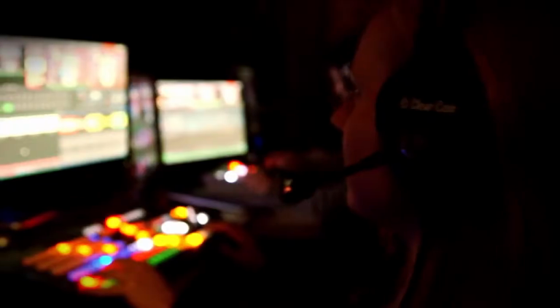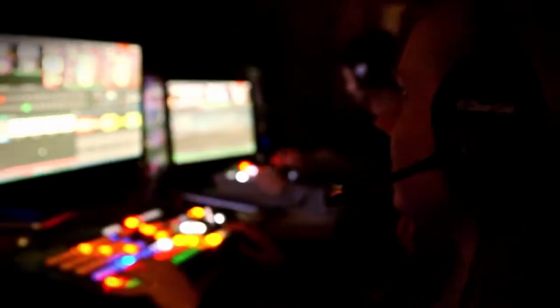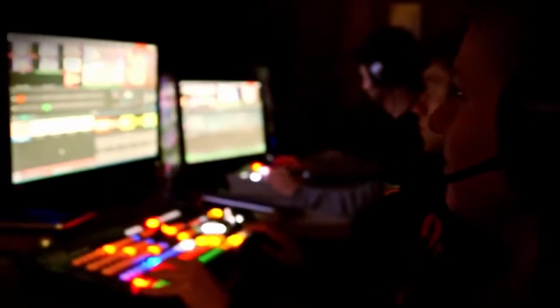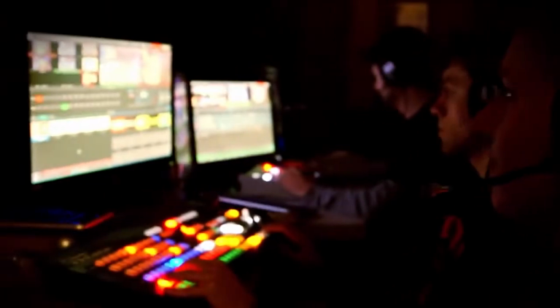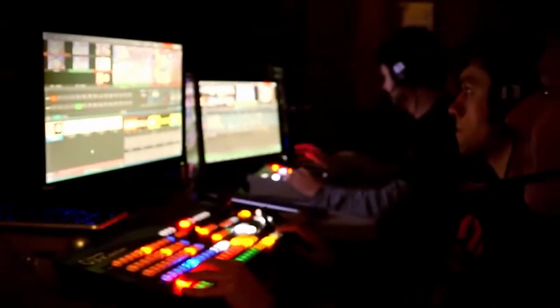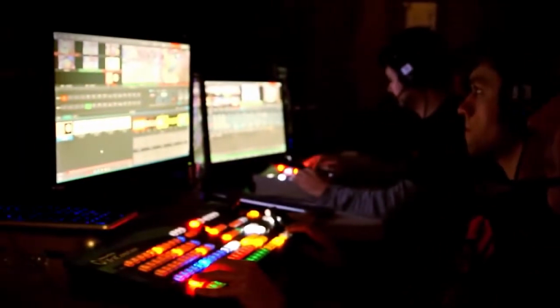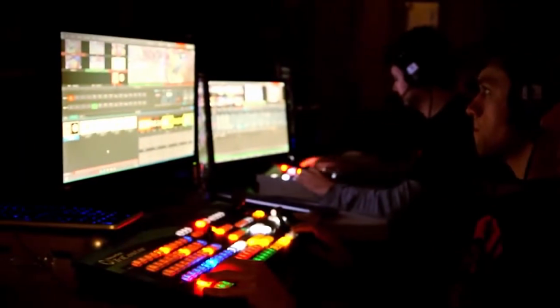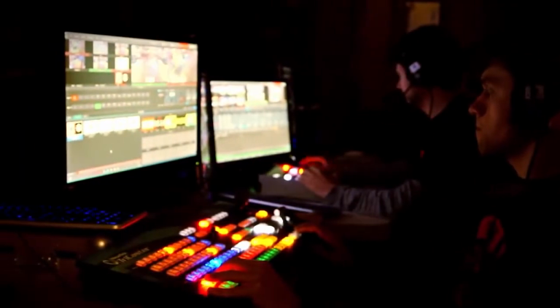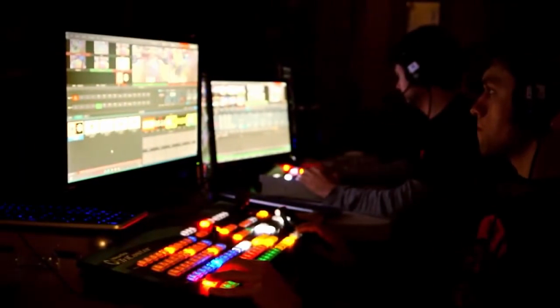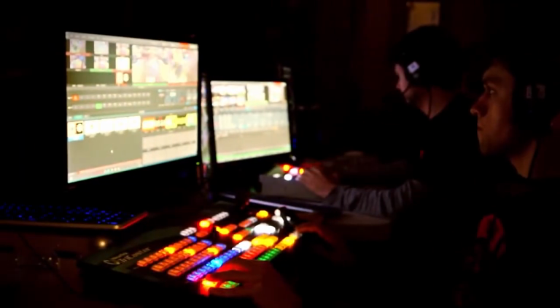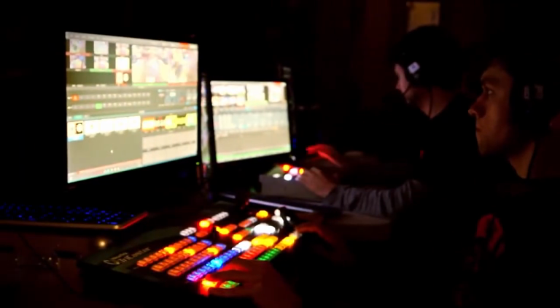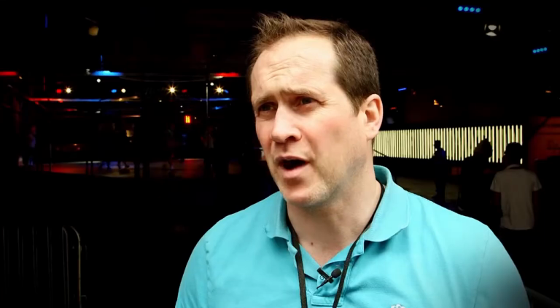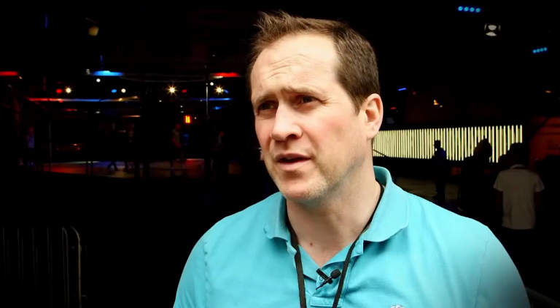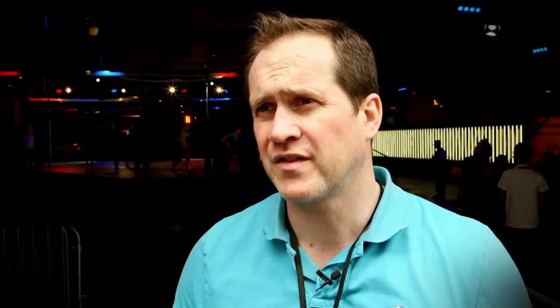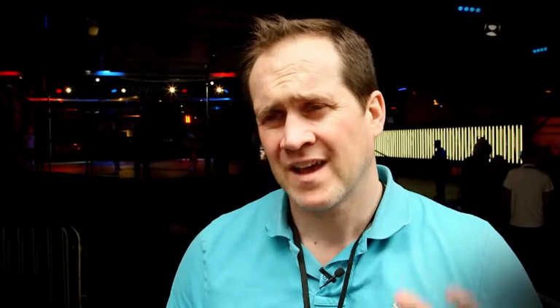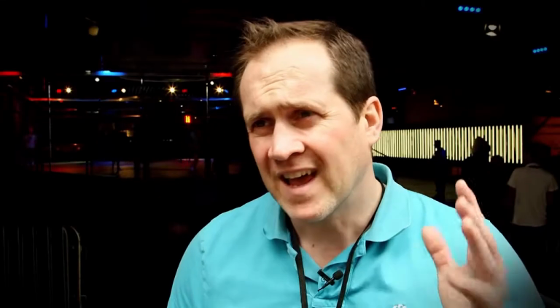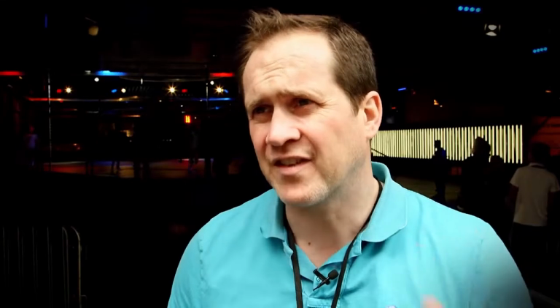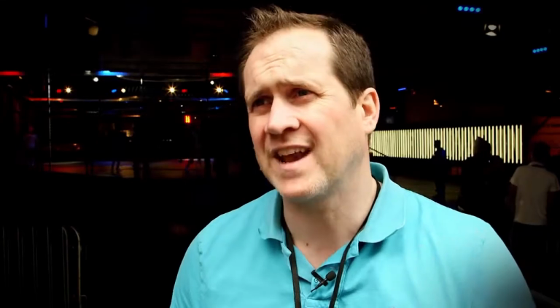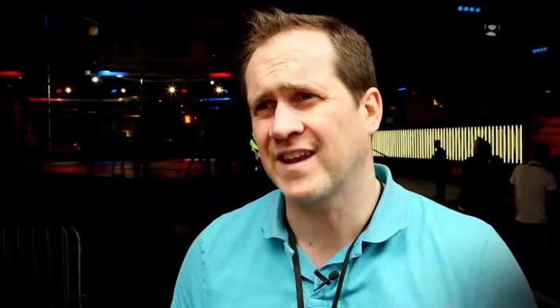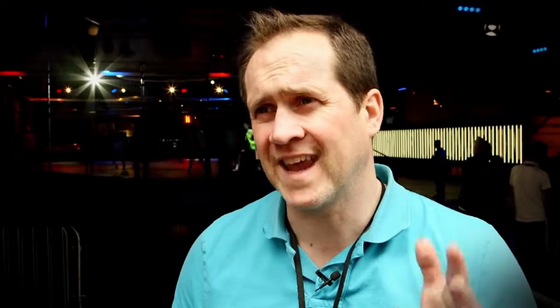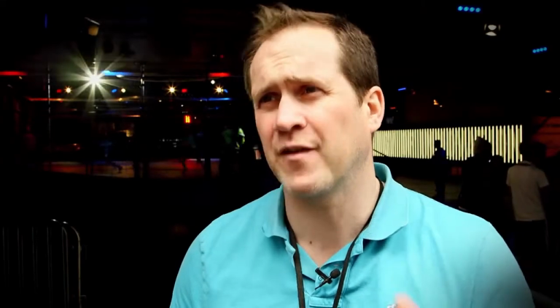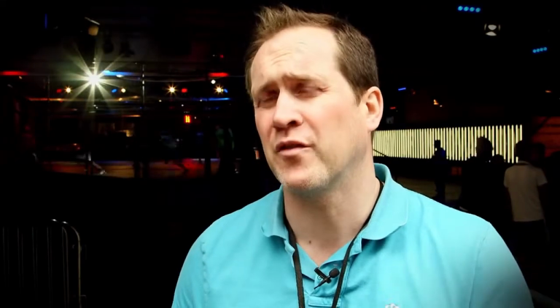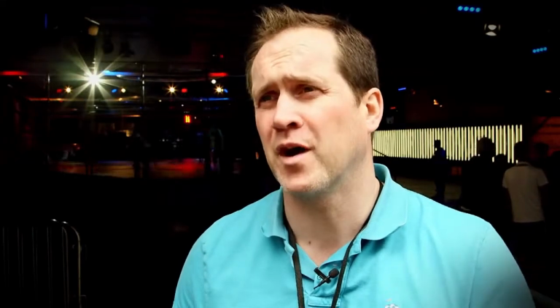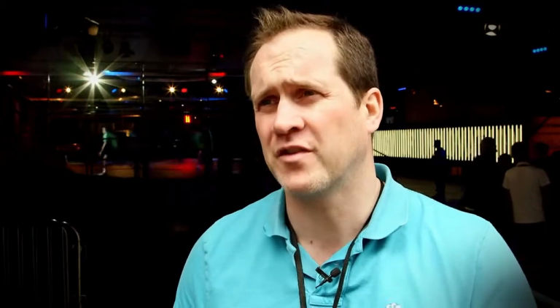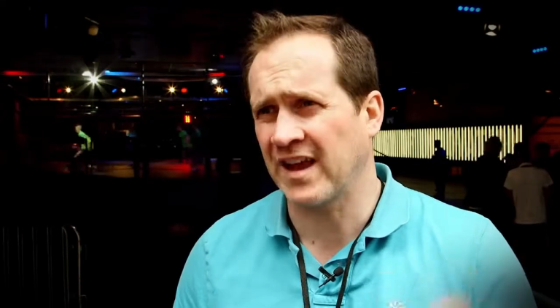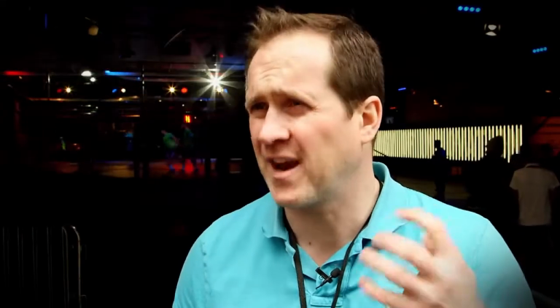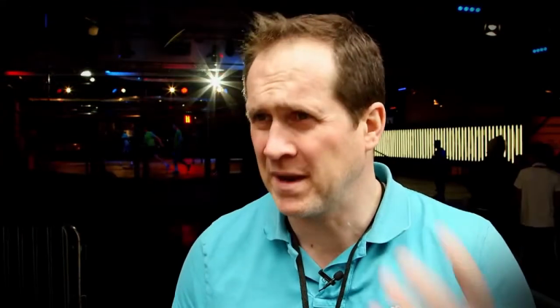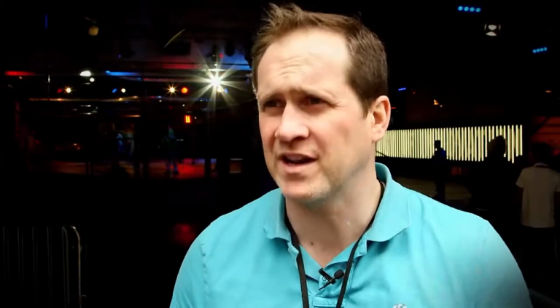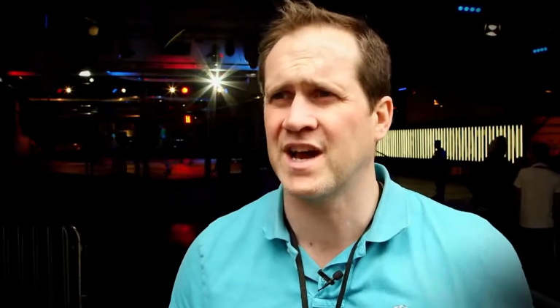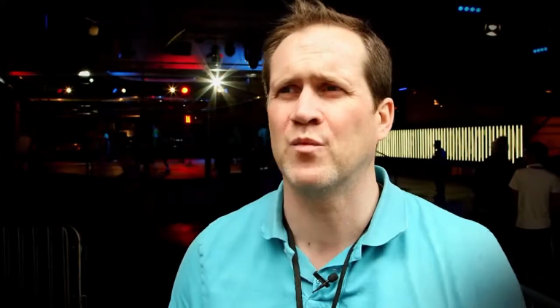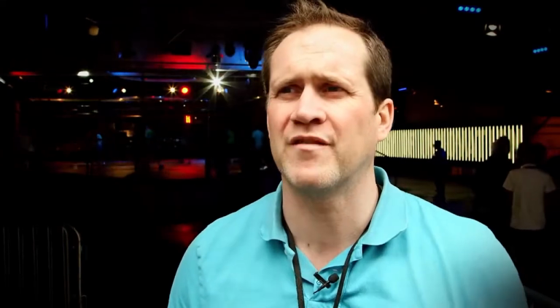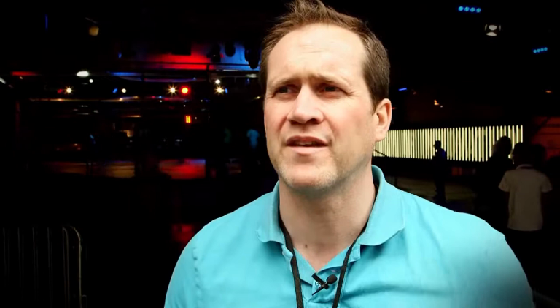What TriCaster allowed us to do was capture those moments and instantaneously give them those moments so they could then immediately share them with their friends.